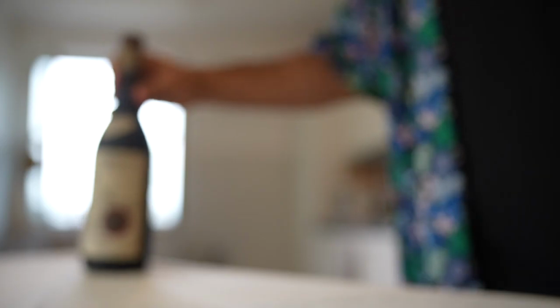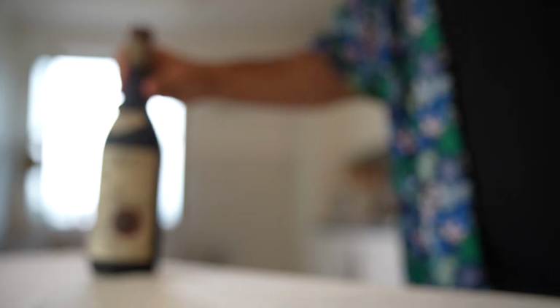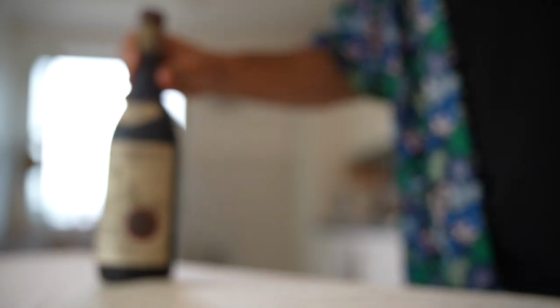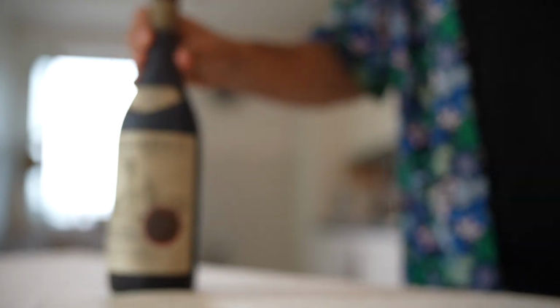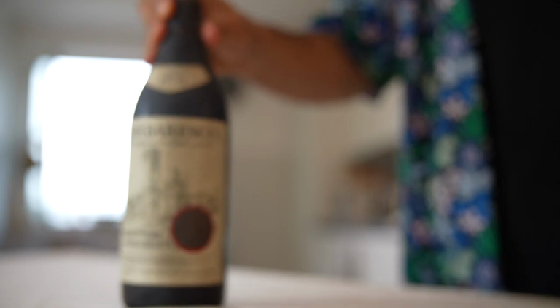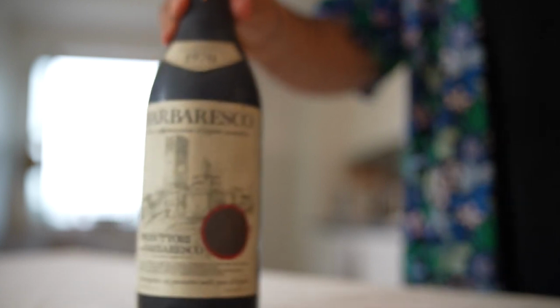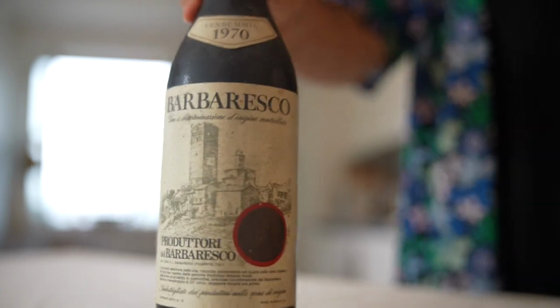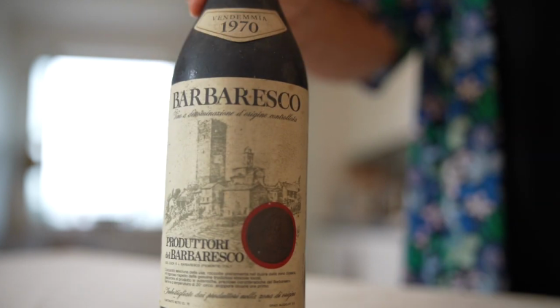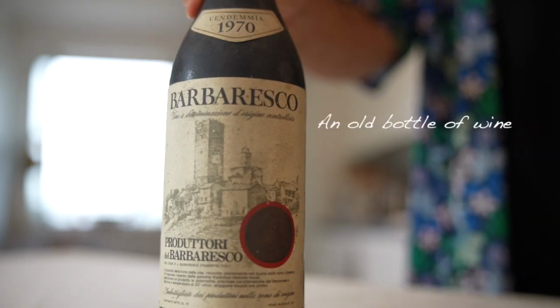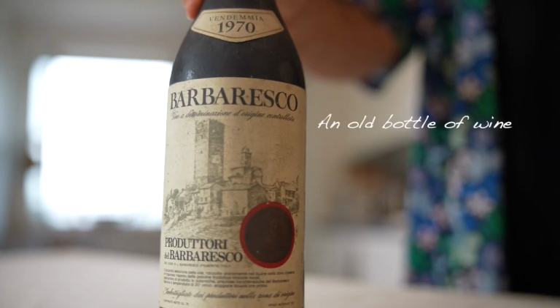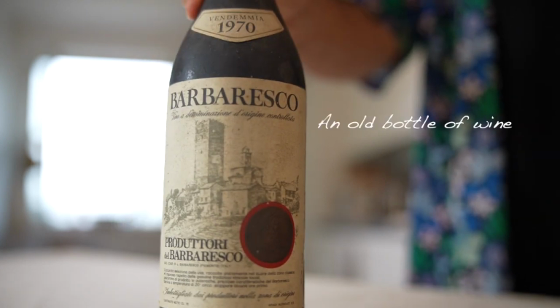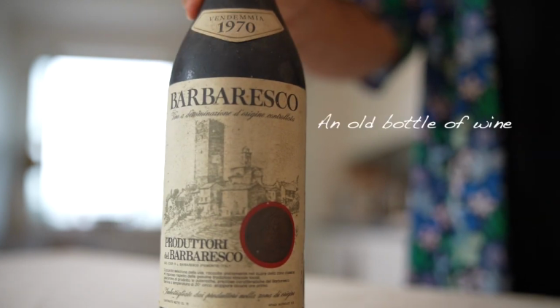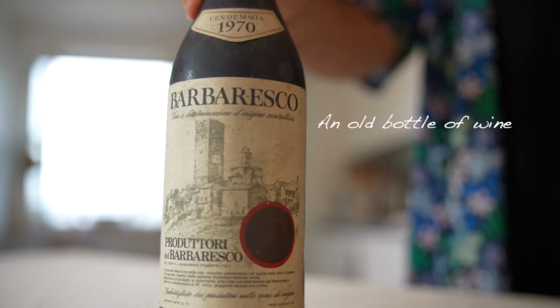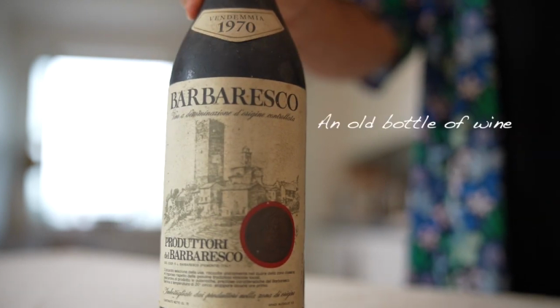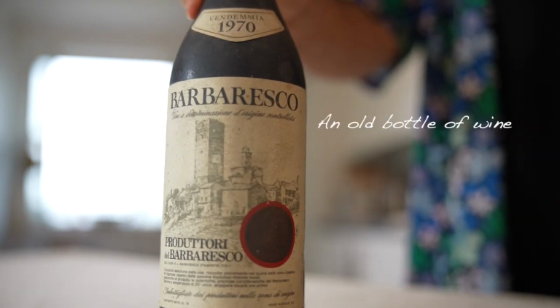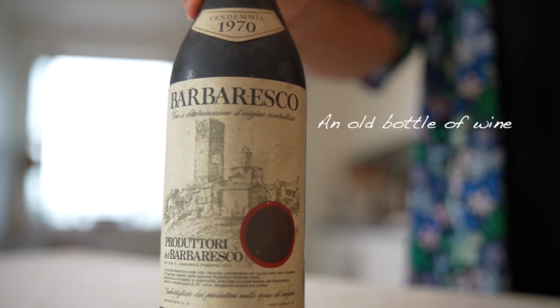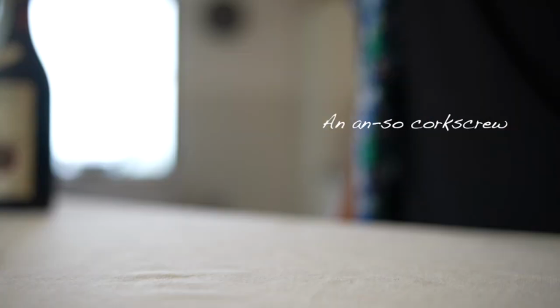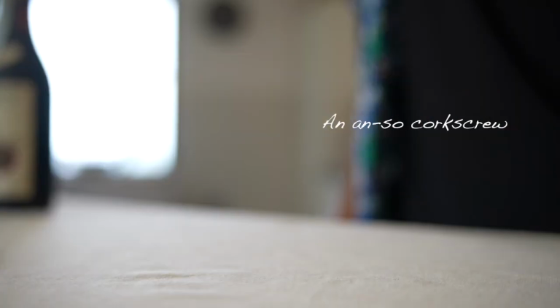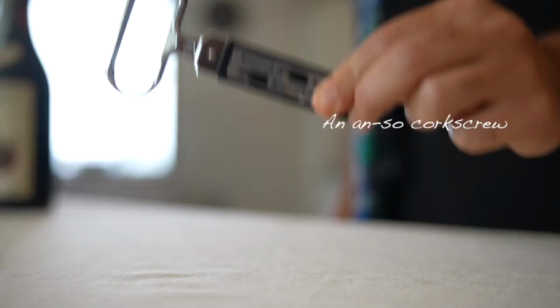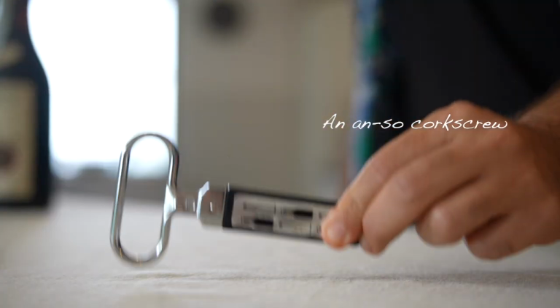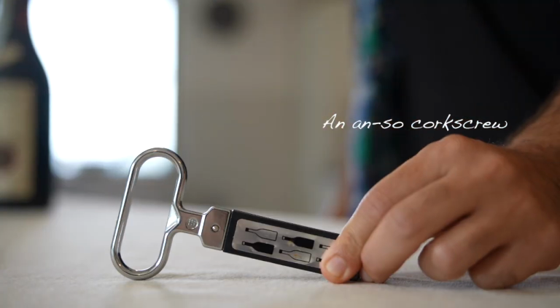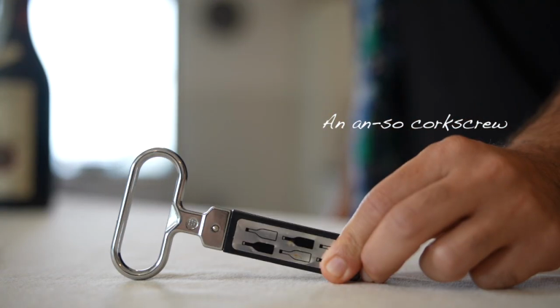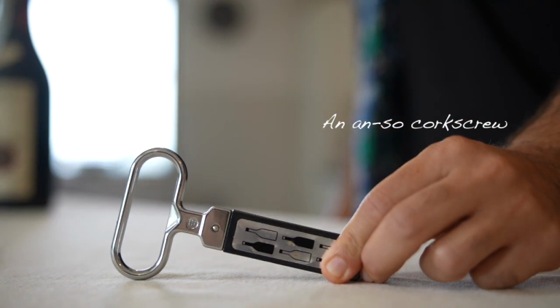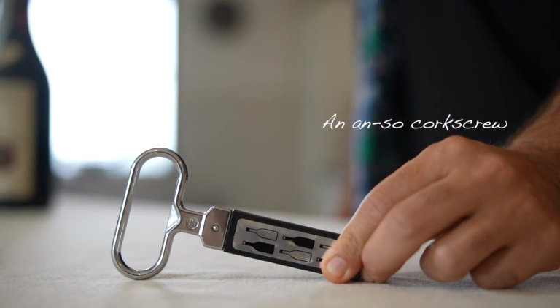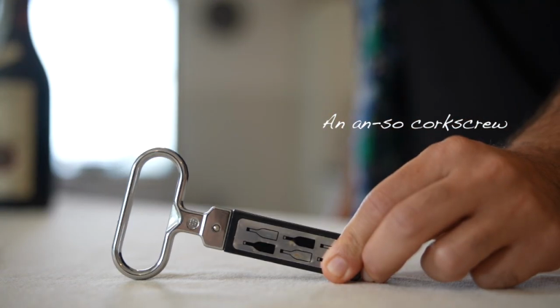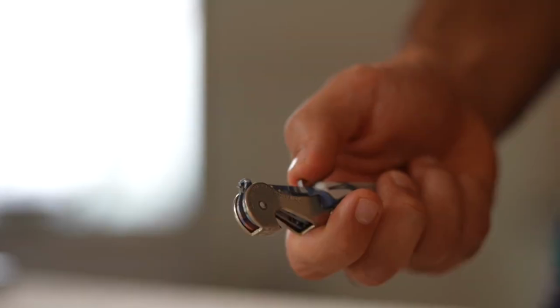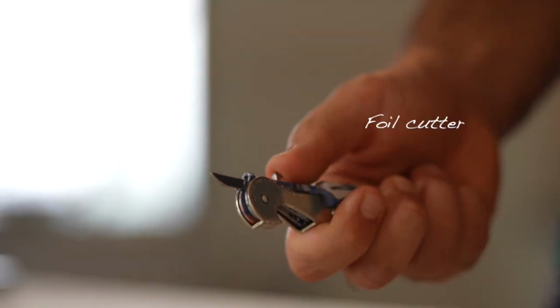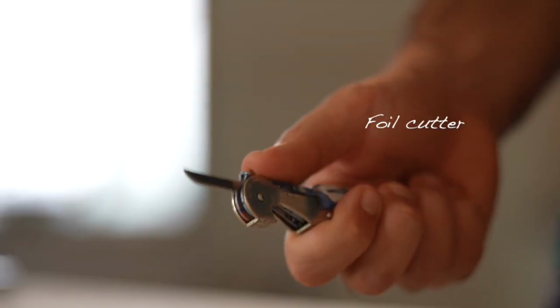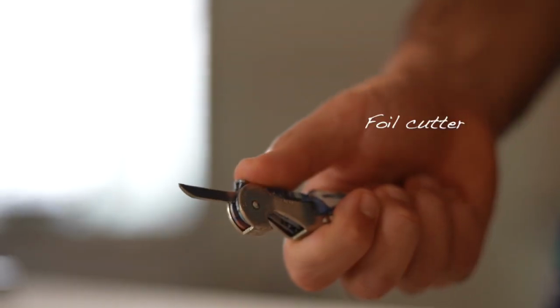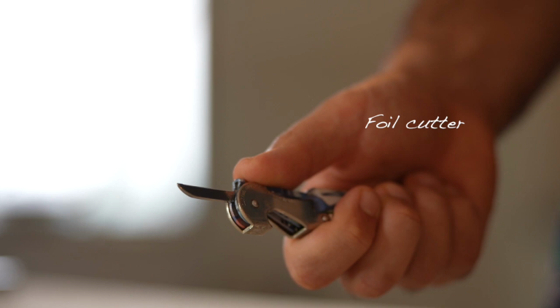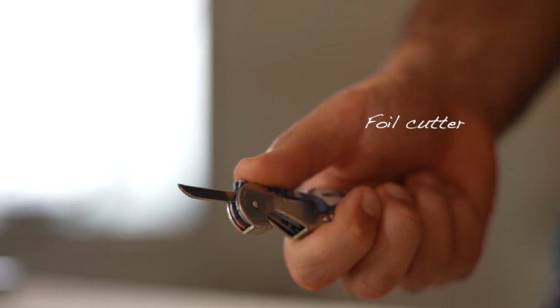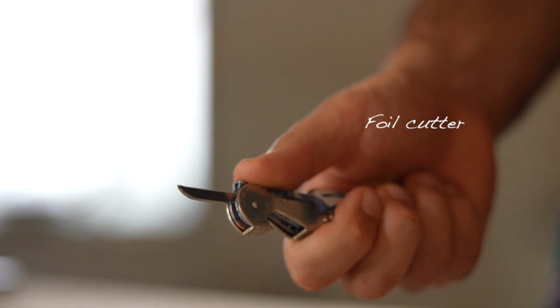Materials you'll need: an old bottle of wine, an ASSO corkscrew, and a foil cutter.